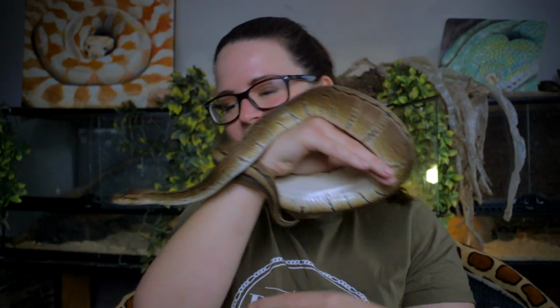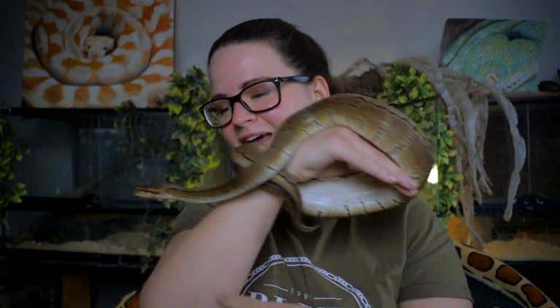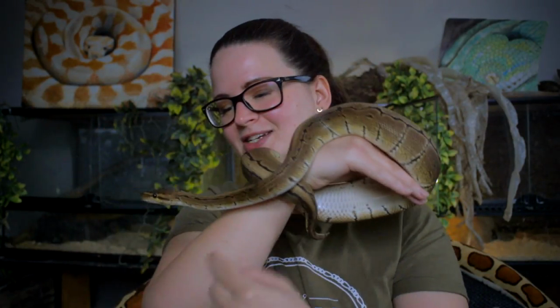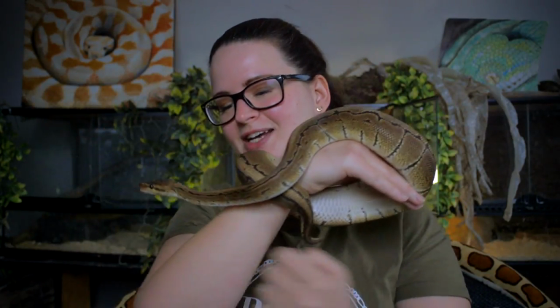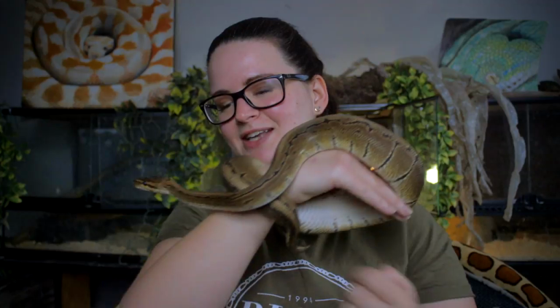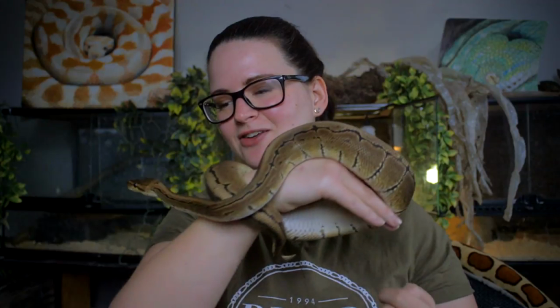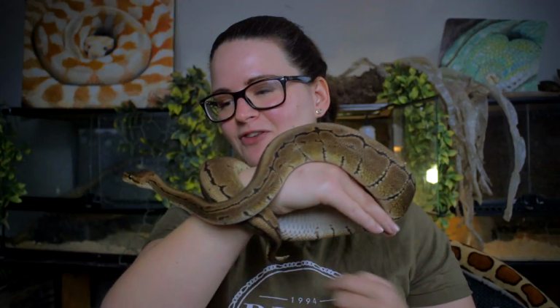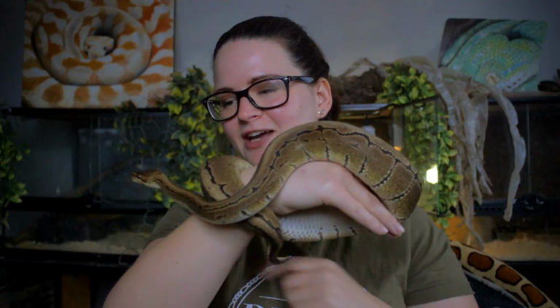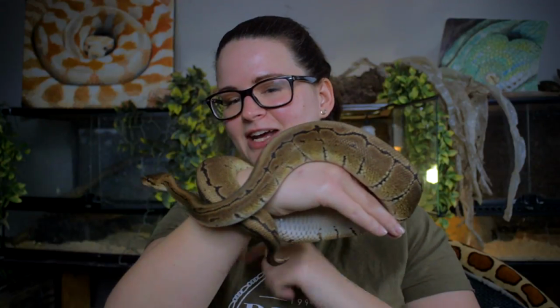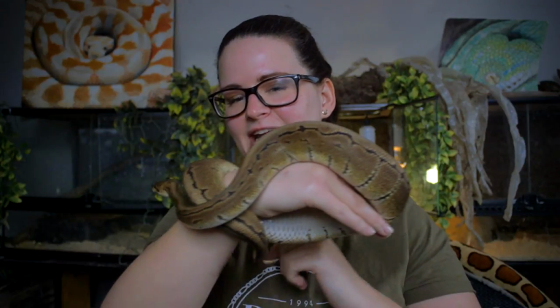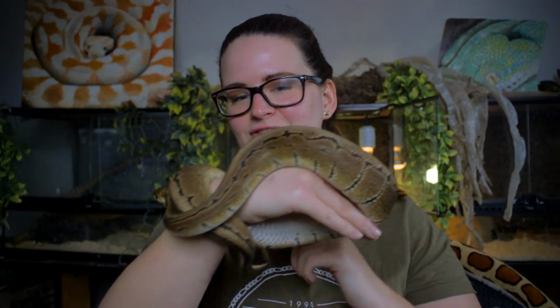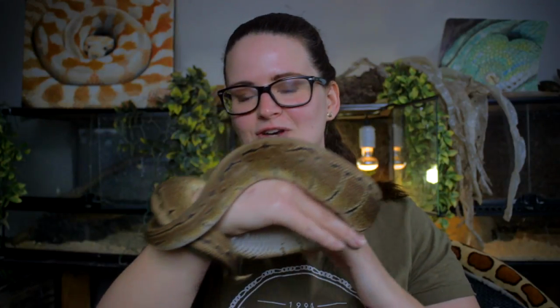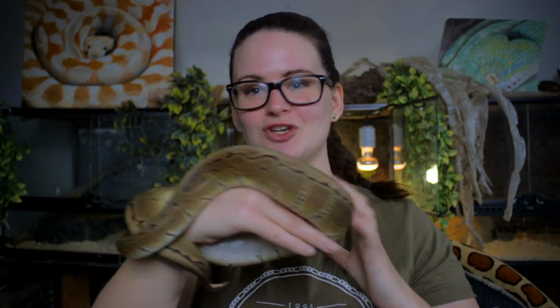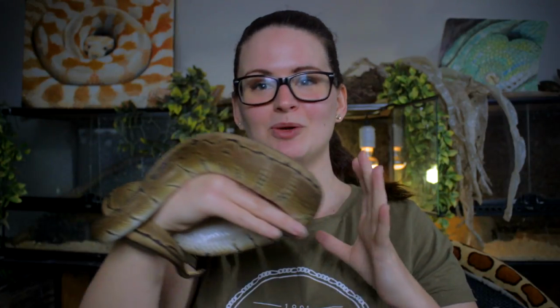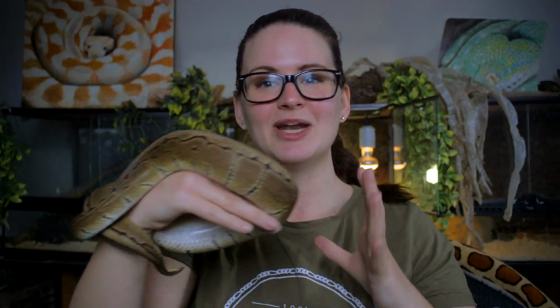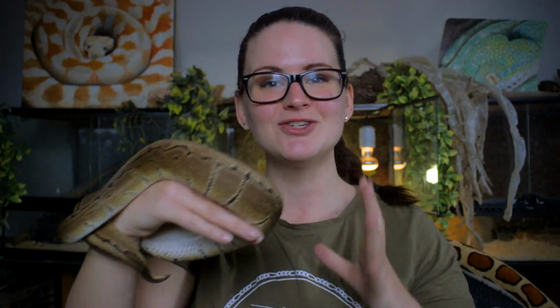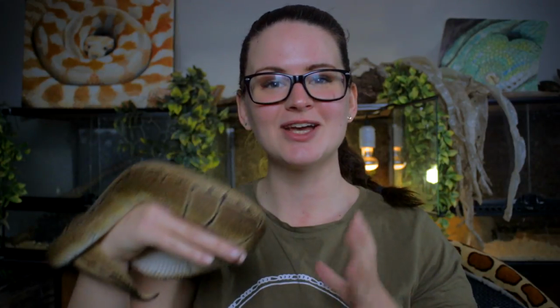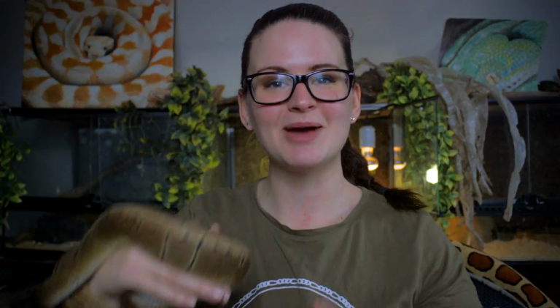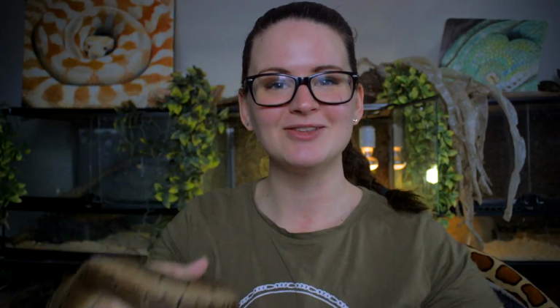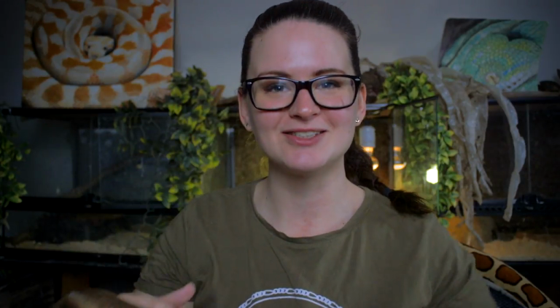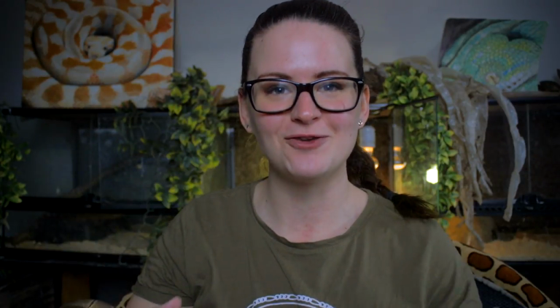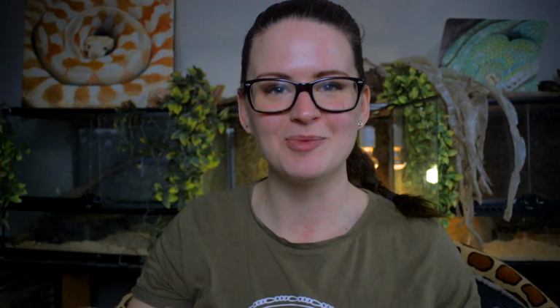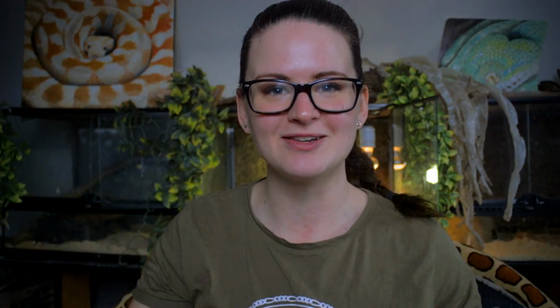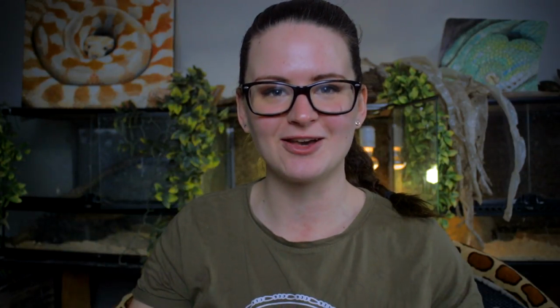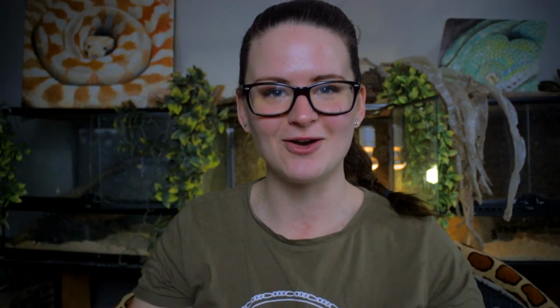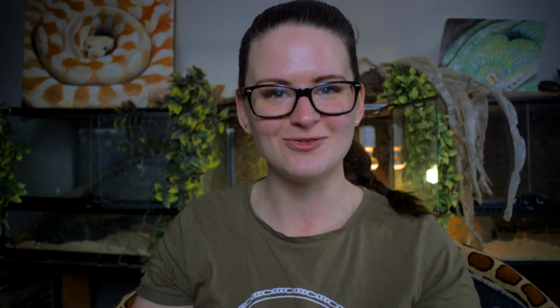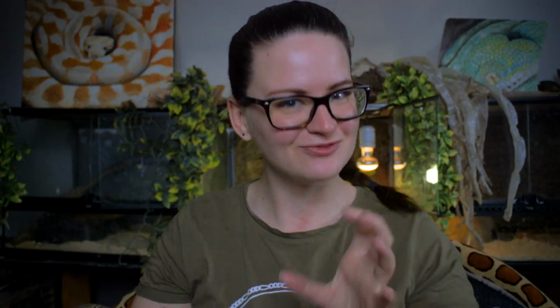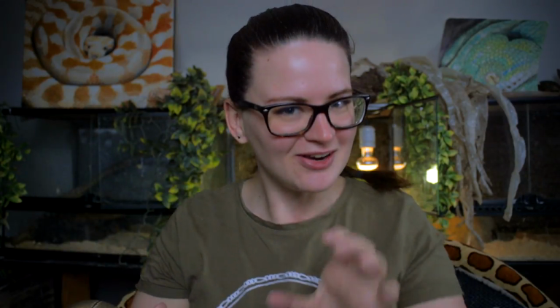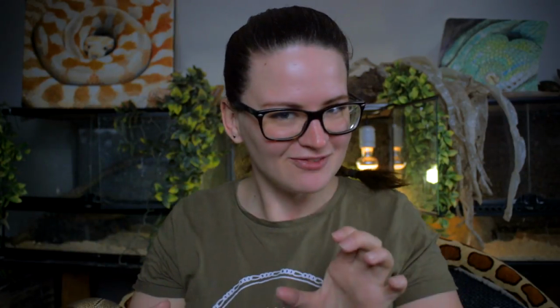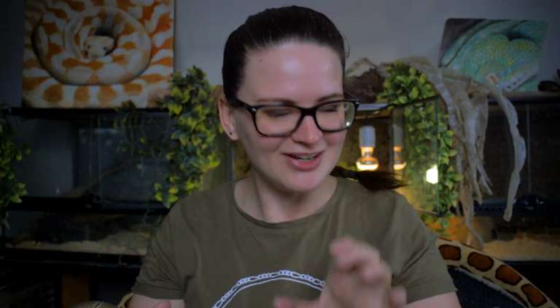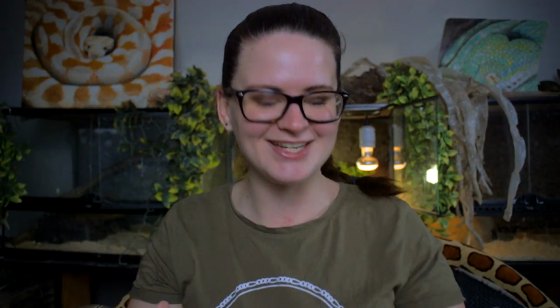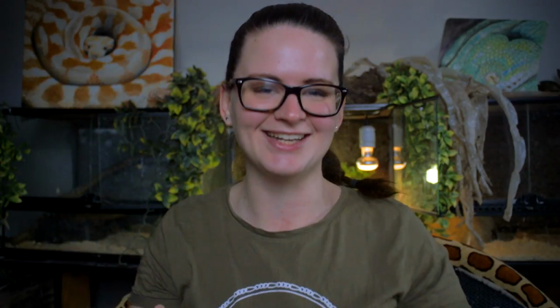His tongue is out, he's flickering and he's searching. But when I took him out just a few minutes ago, he was very, very tense.